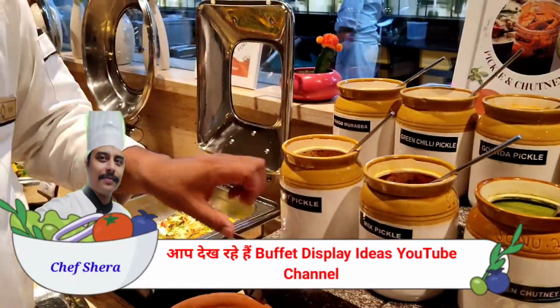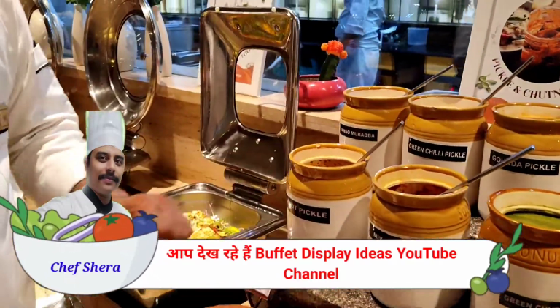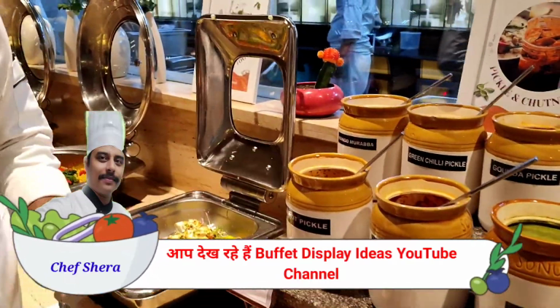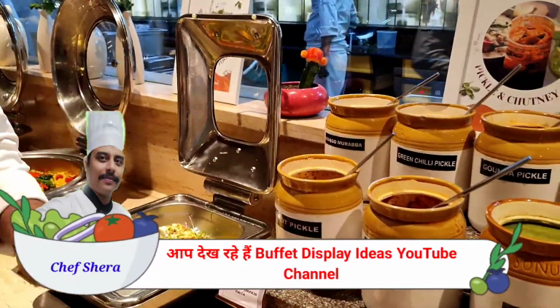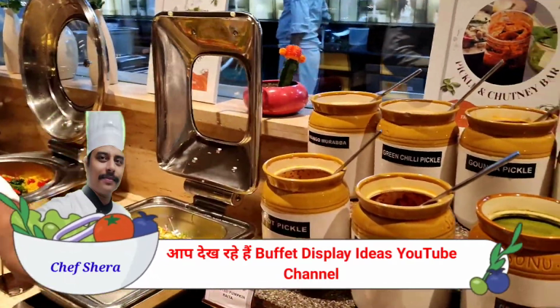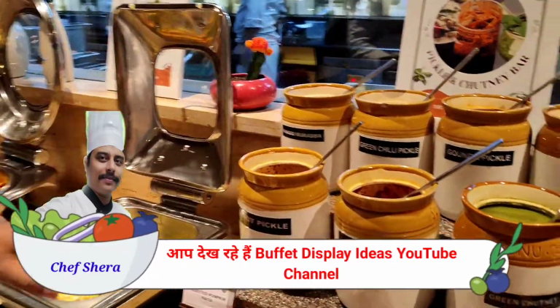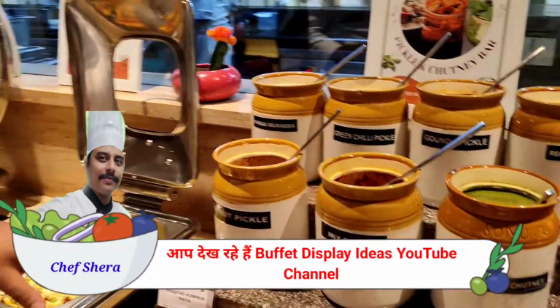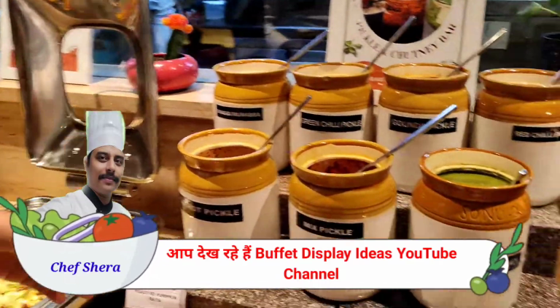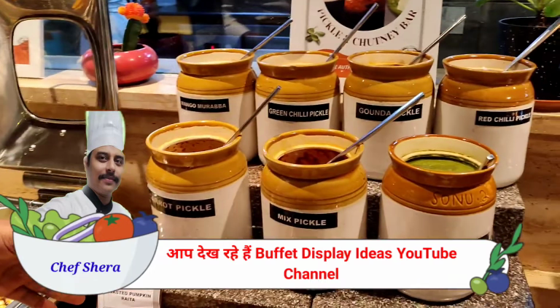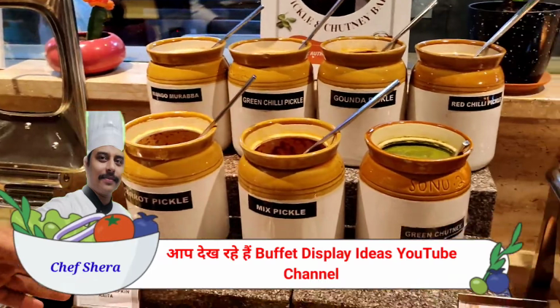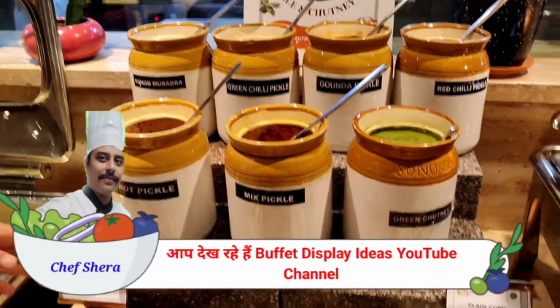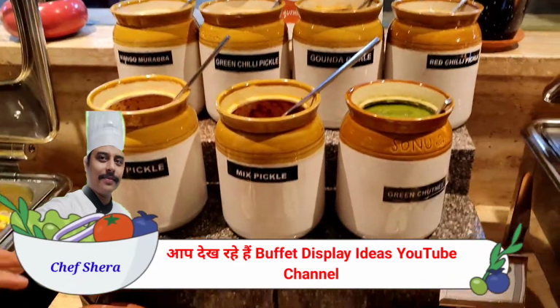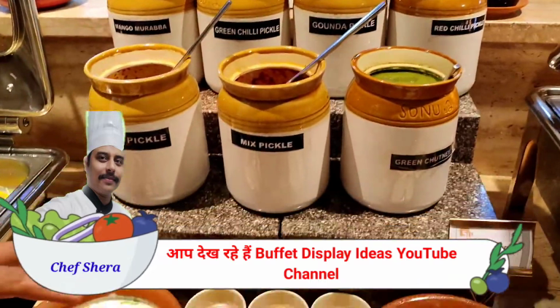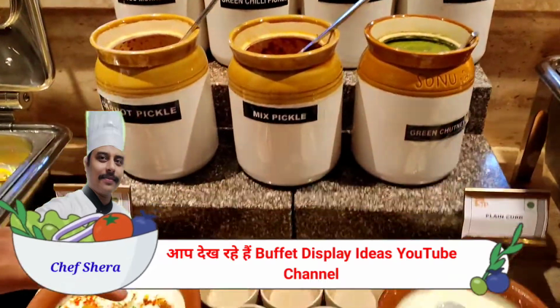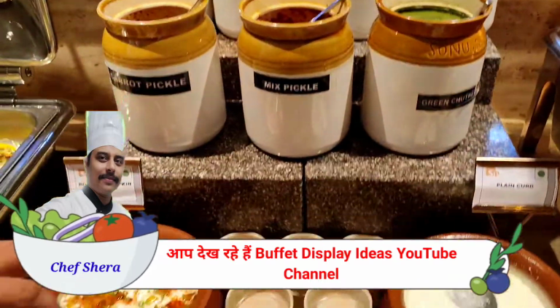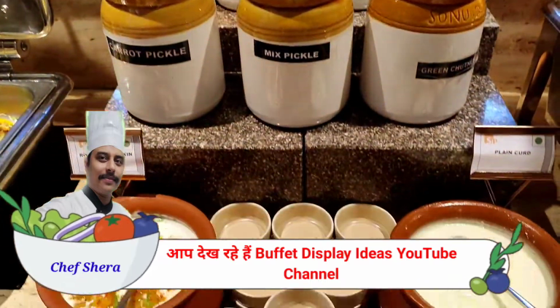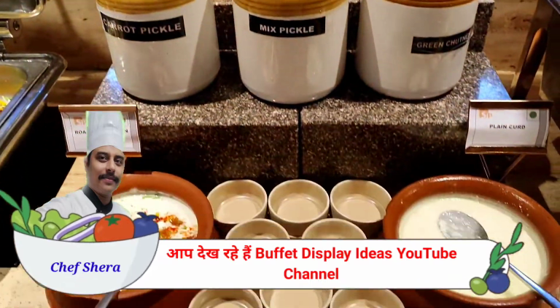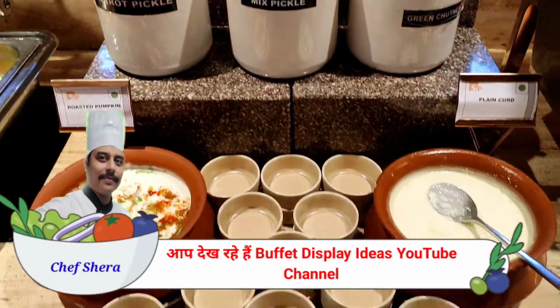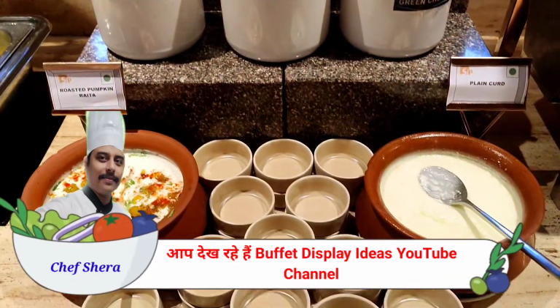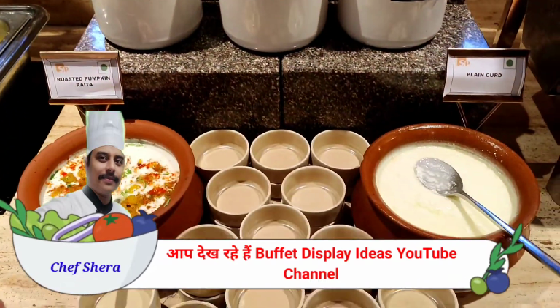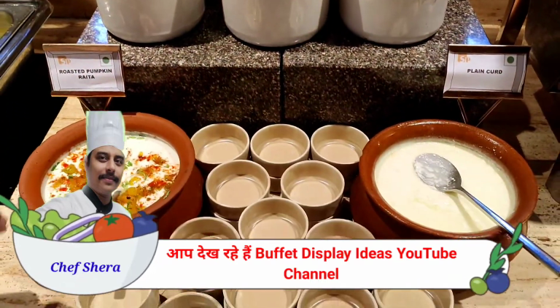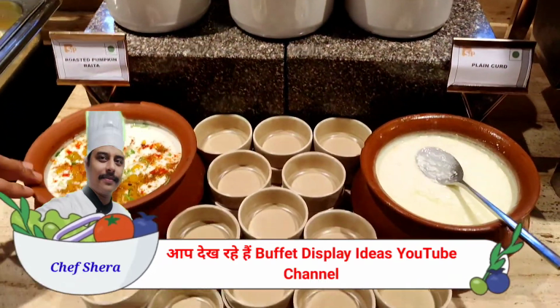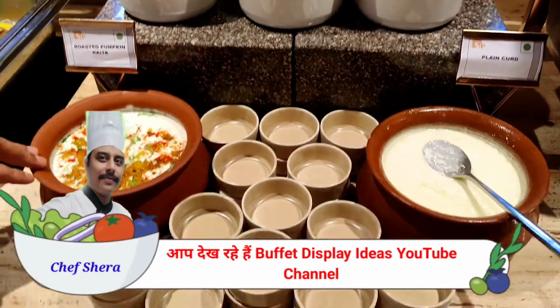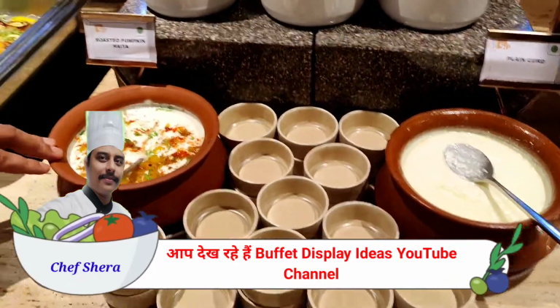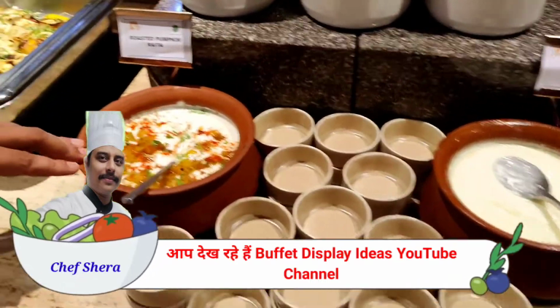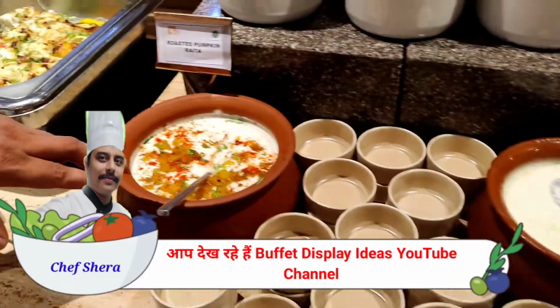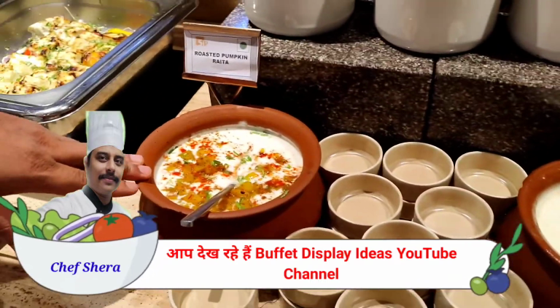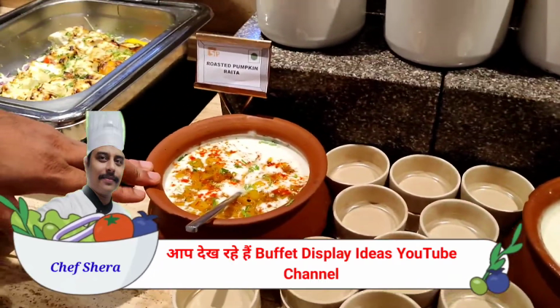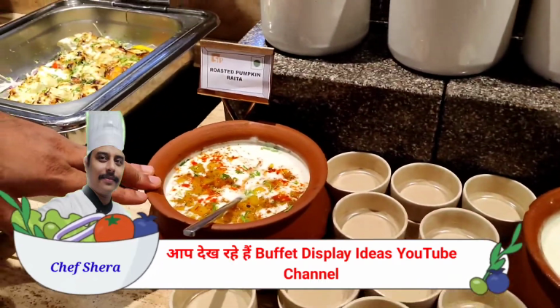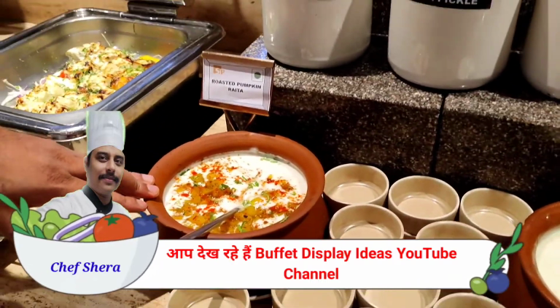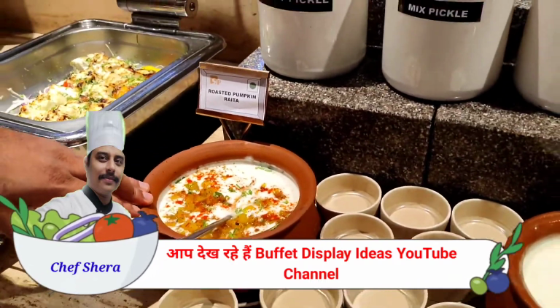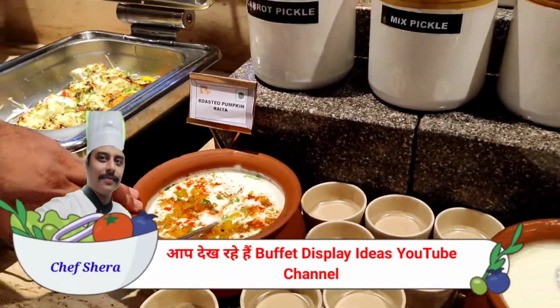Good types of chutneys and pickles: Mixed Pickle, Green Chutney, Adi Patka, Kherd, Pinochol, and Roasted Pumpkins.